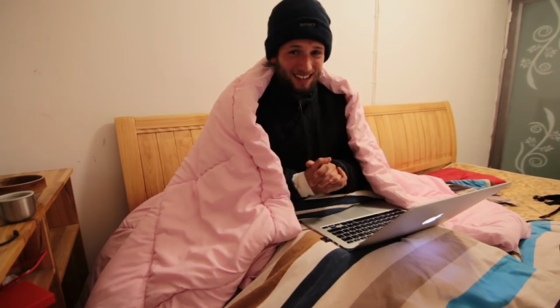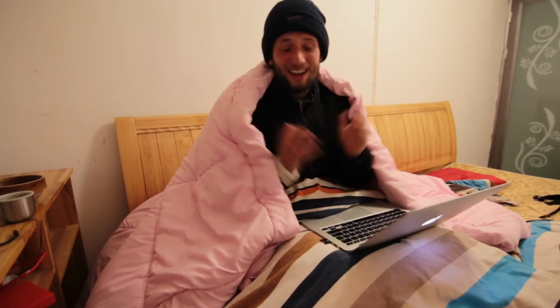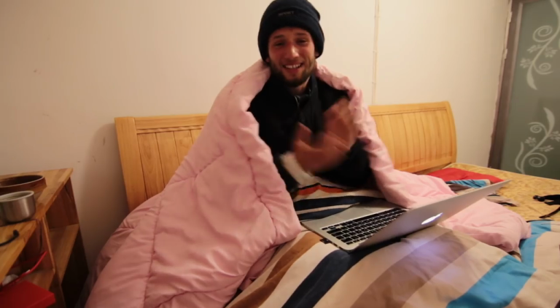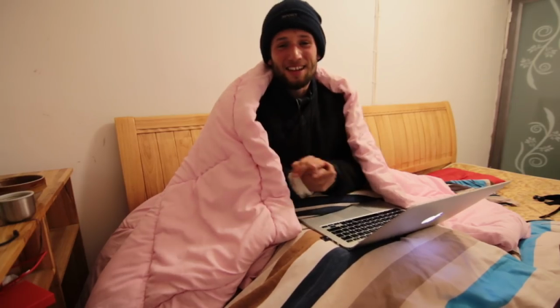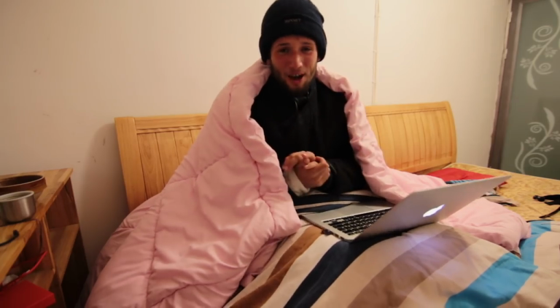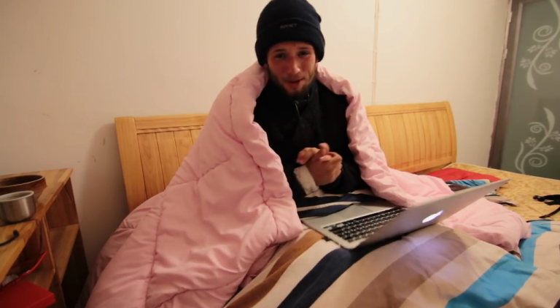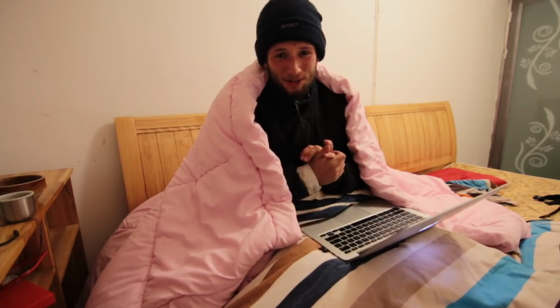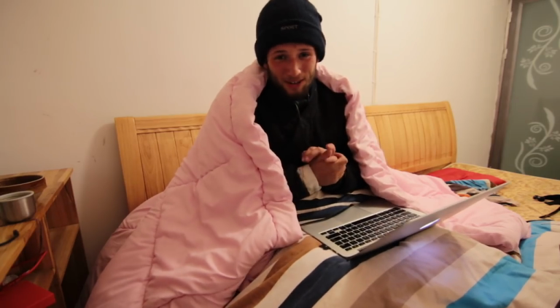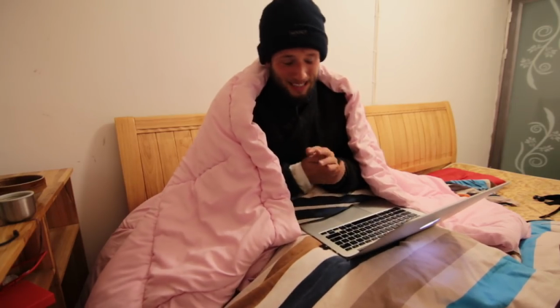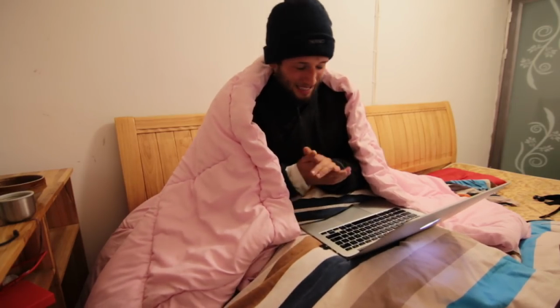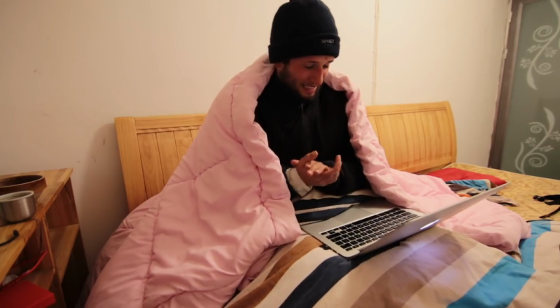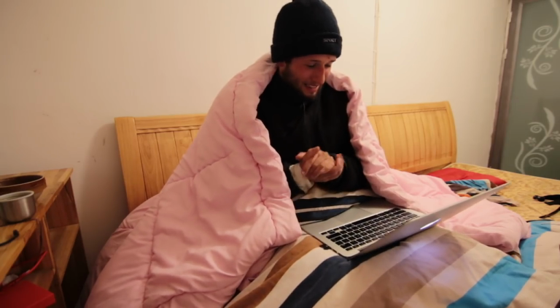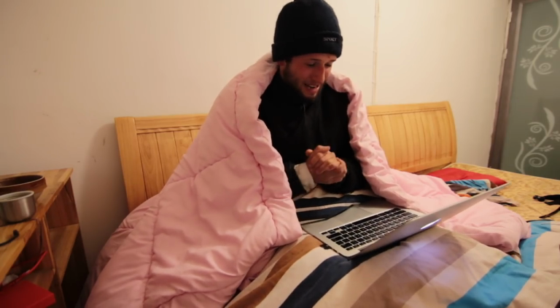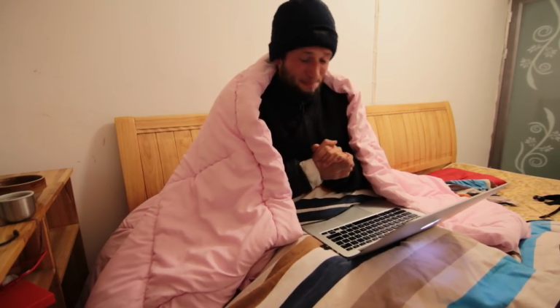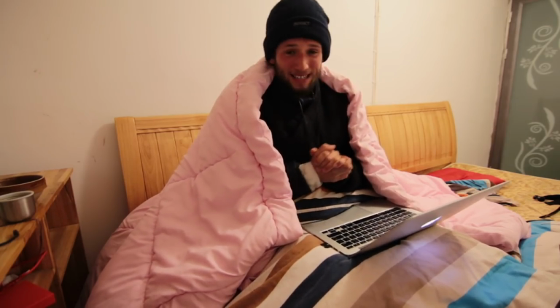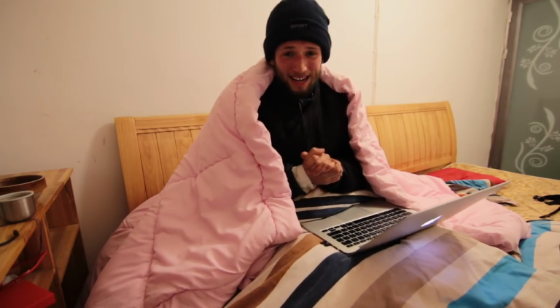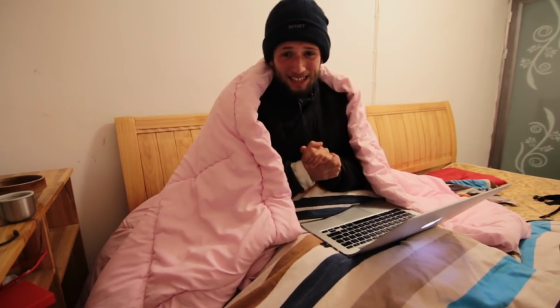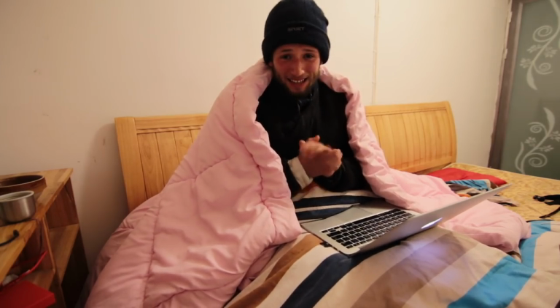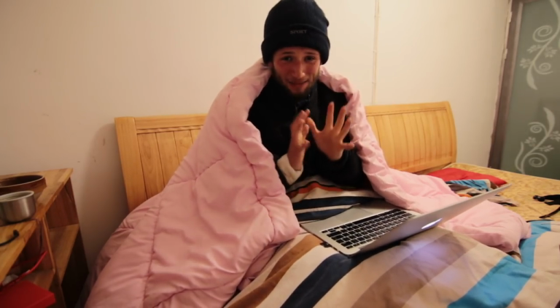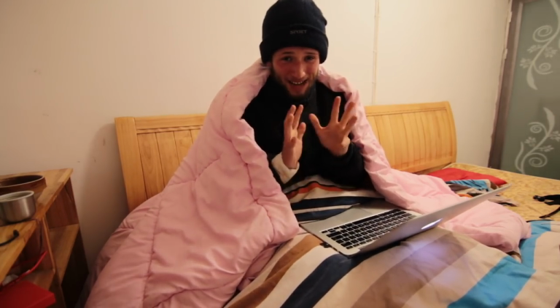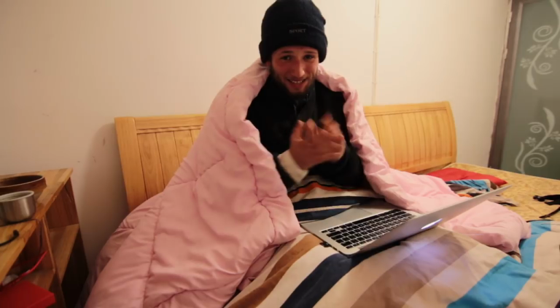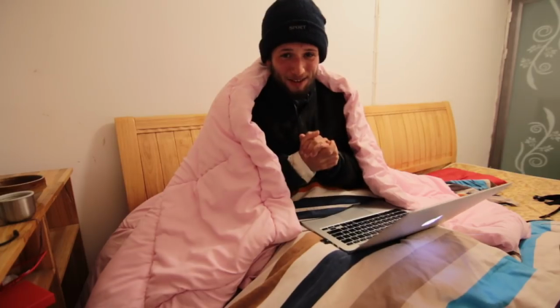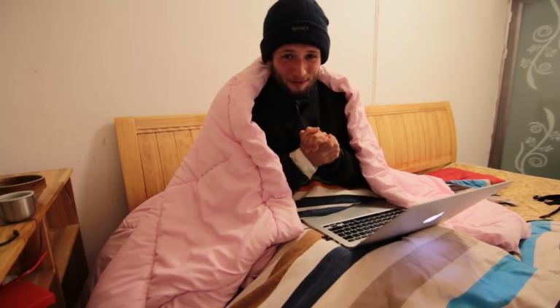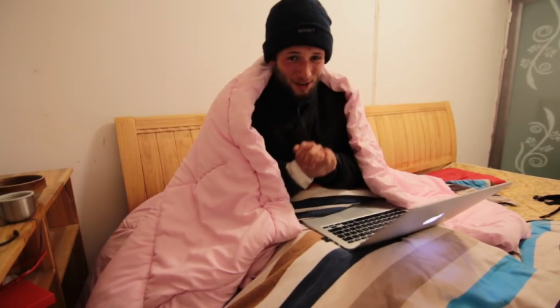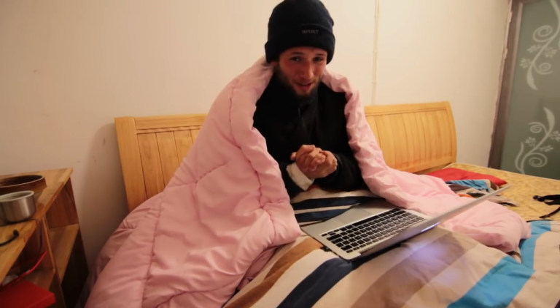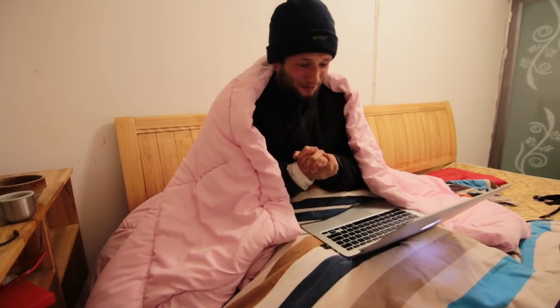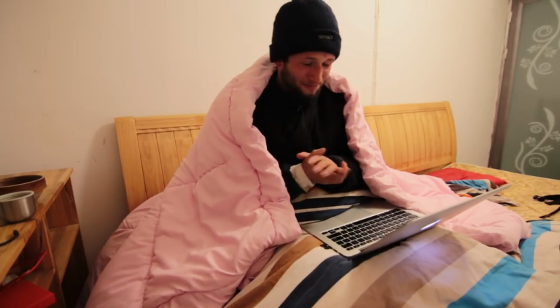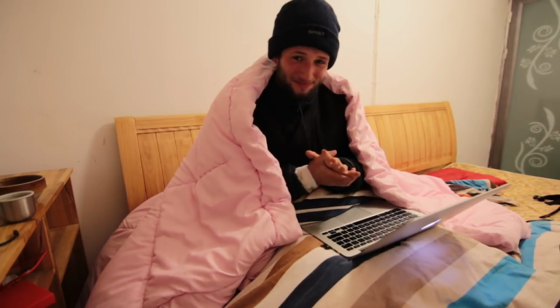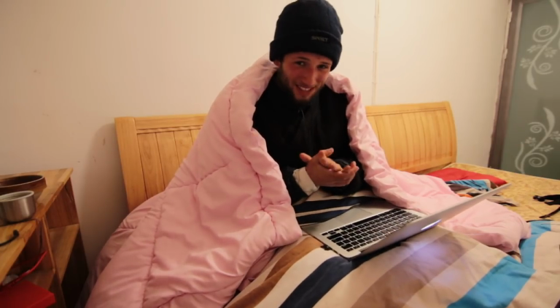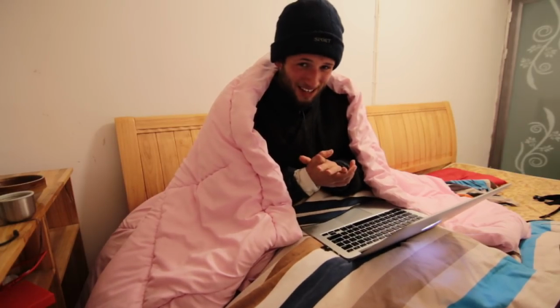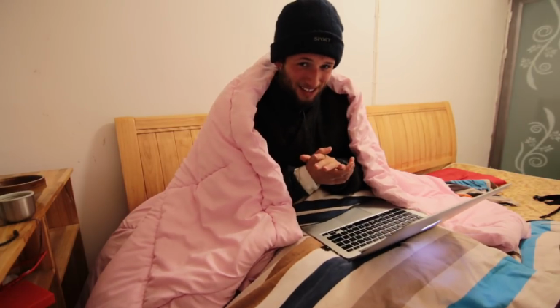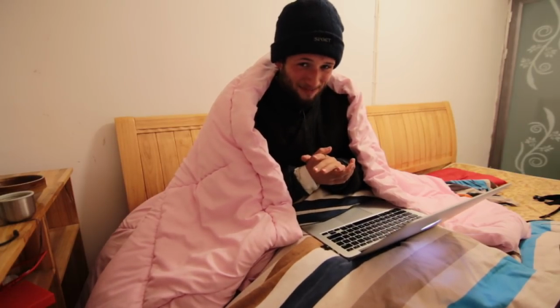Right, that's it - I hope you enjoyed. Back to editing. I hope my hands don't freeze off. See you next time.